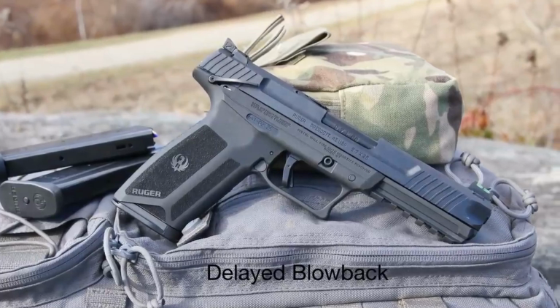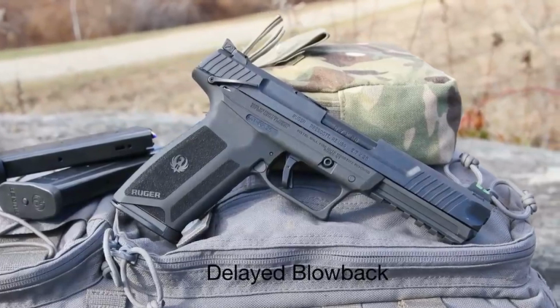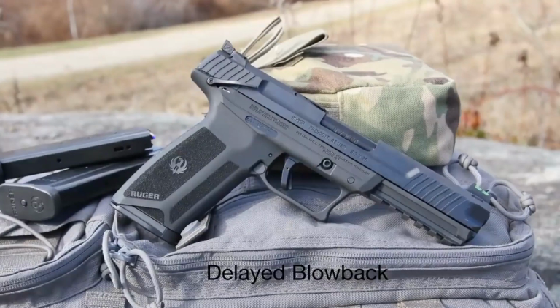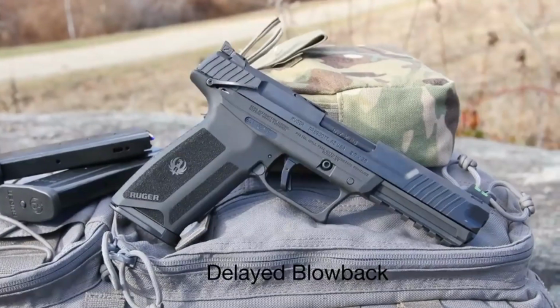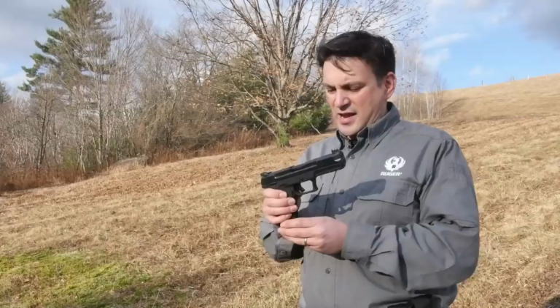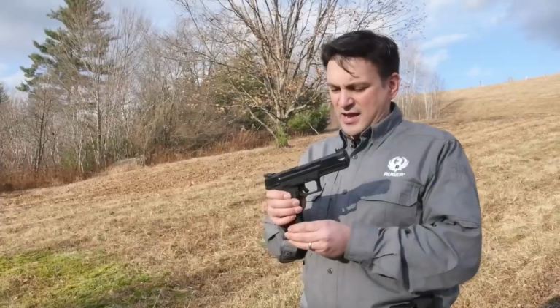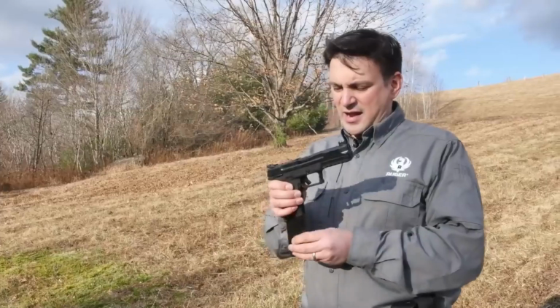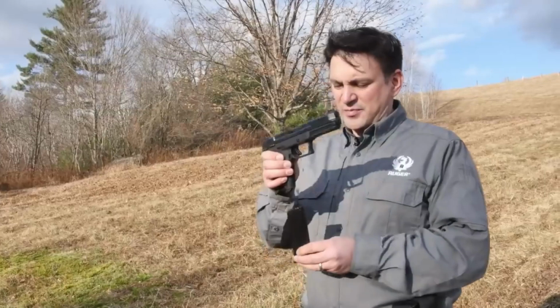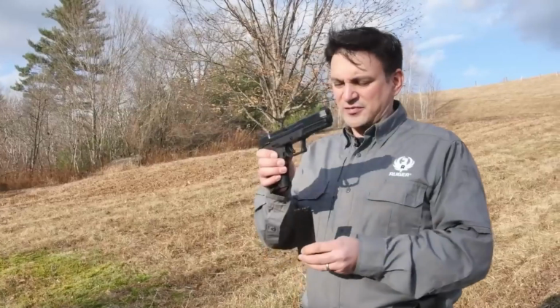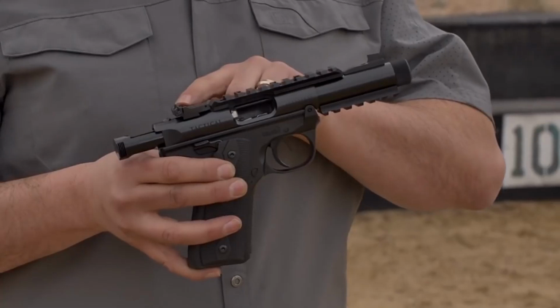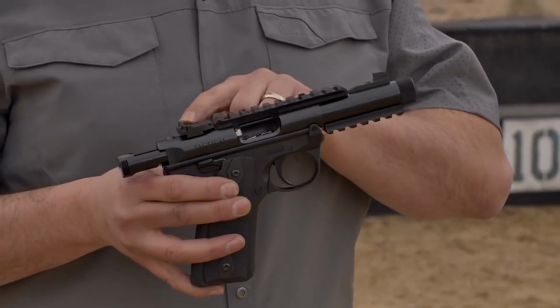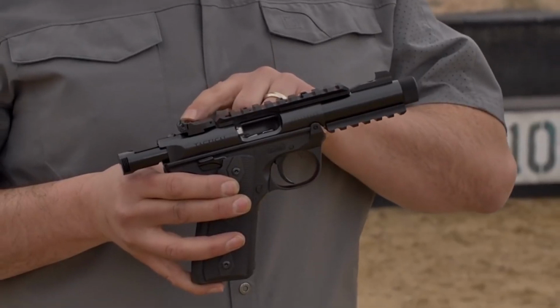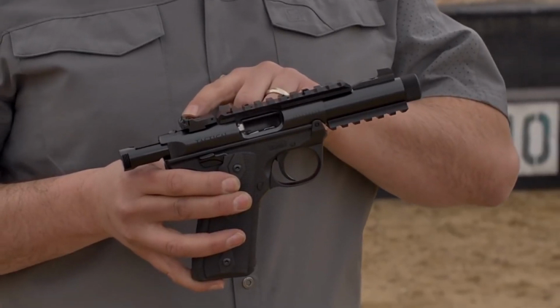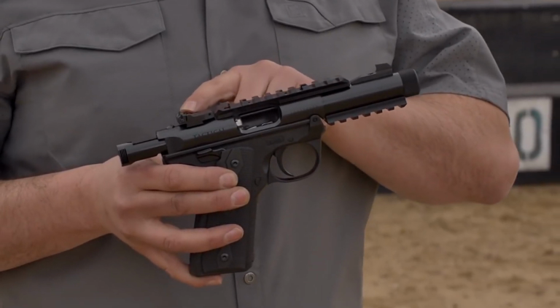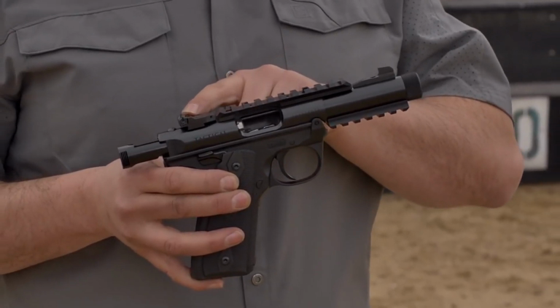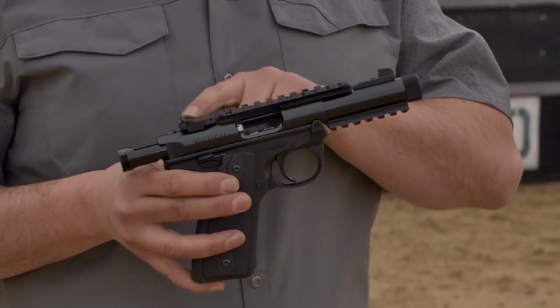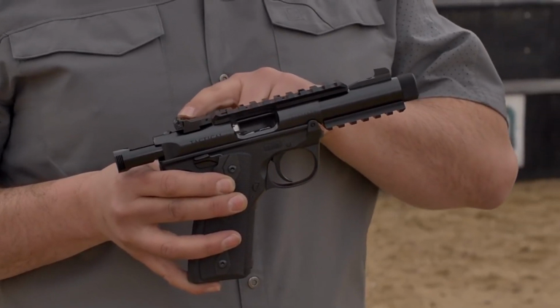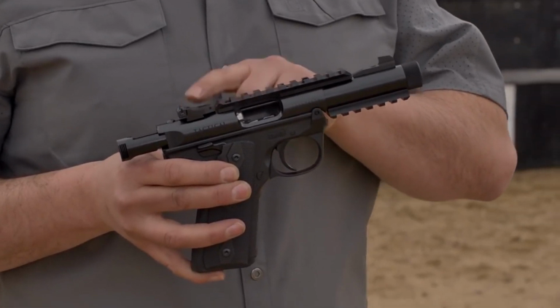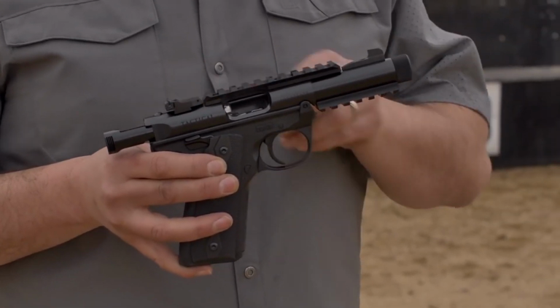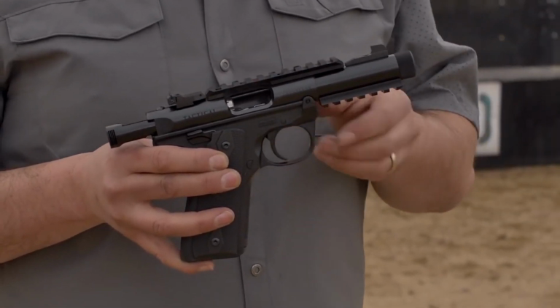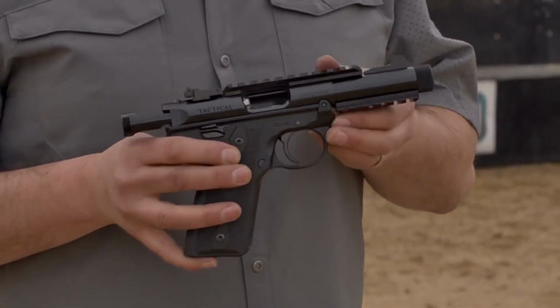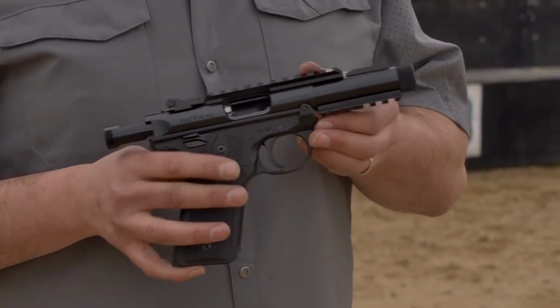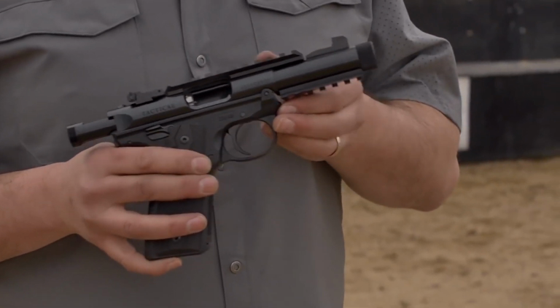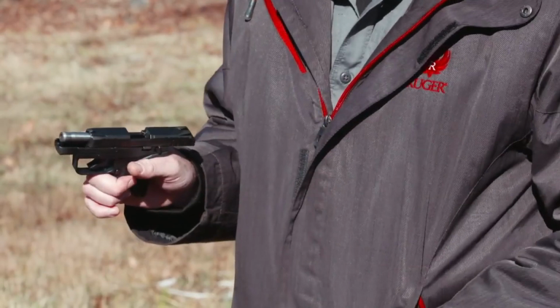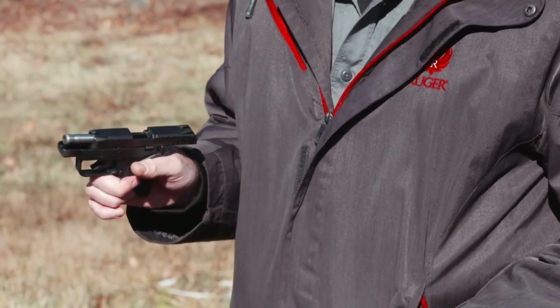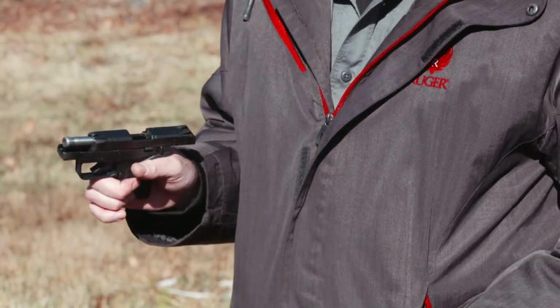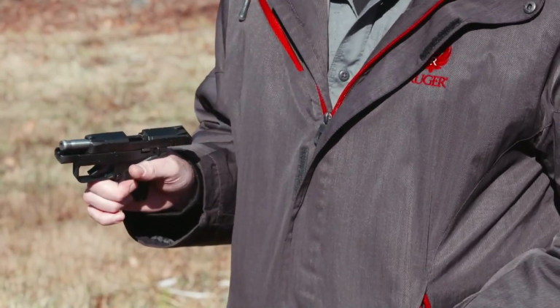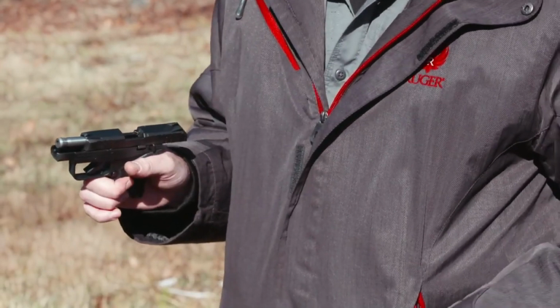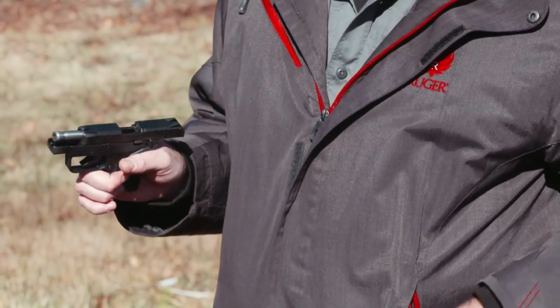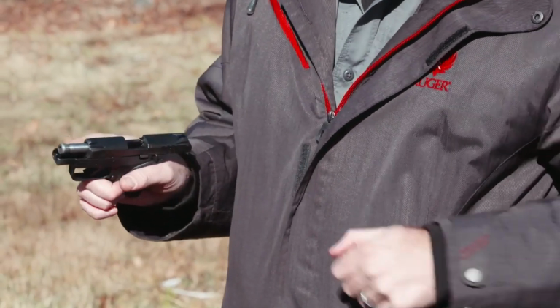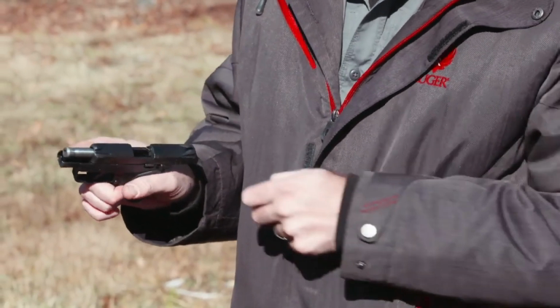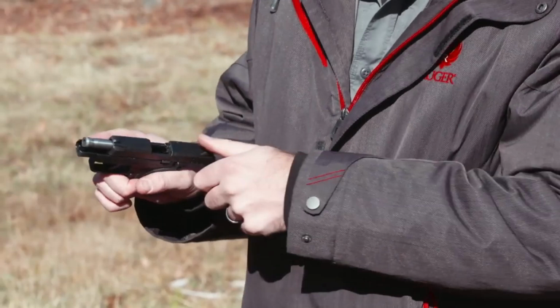Built to last, Ruger handguns are trusted for their ruggedness, accuracy, and wide availability.